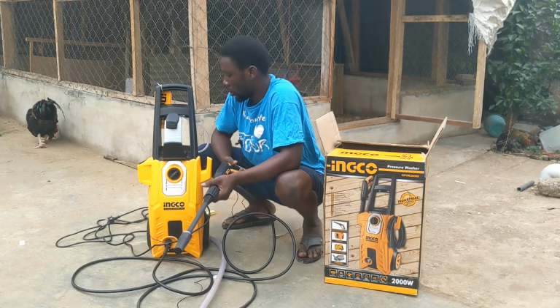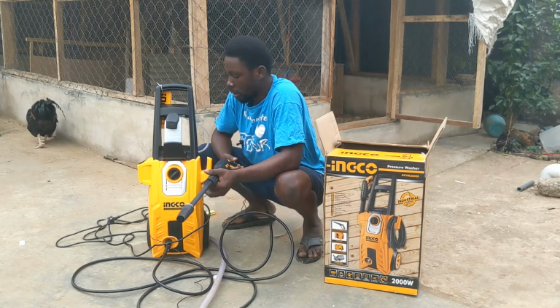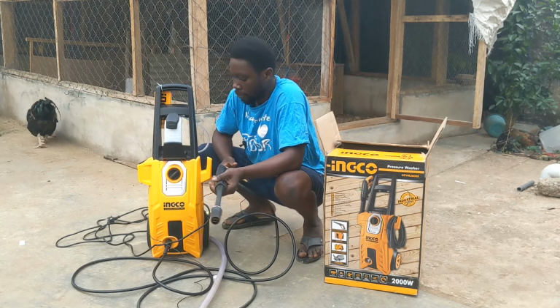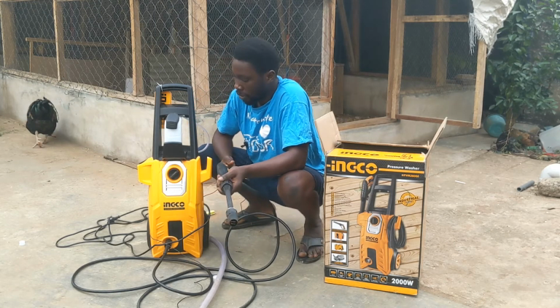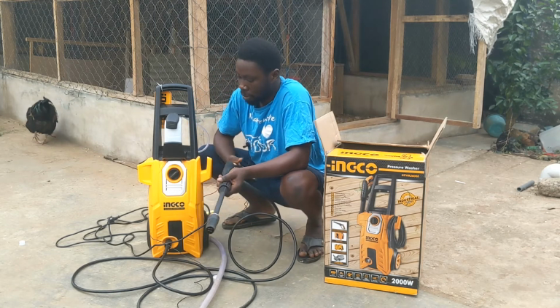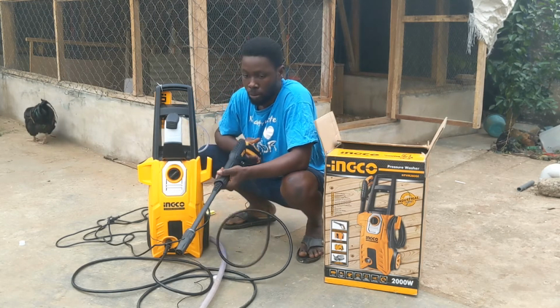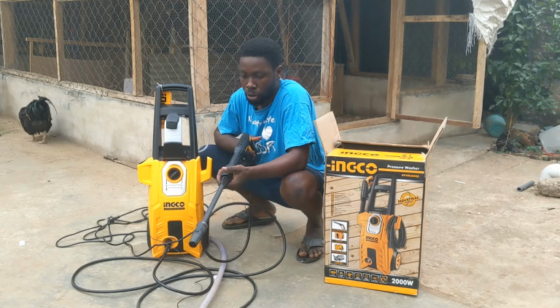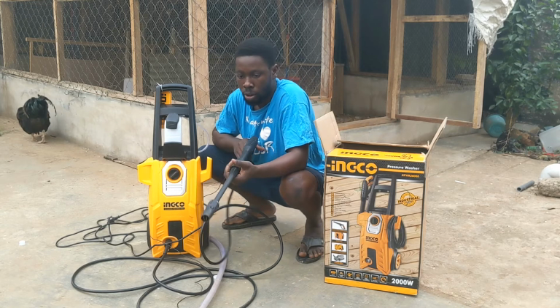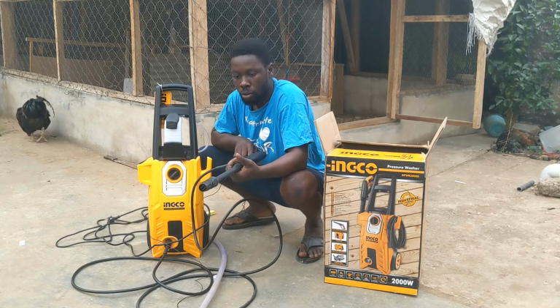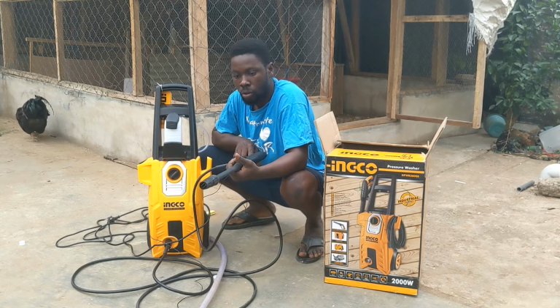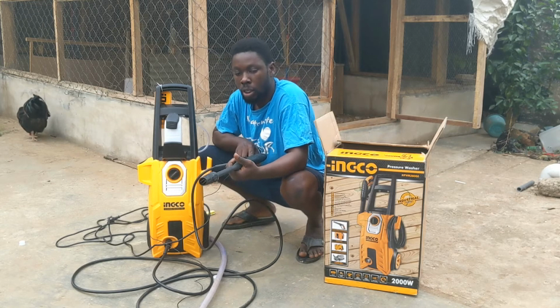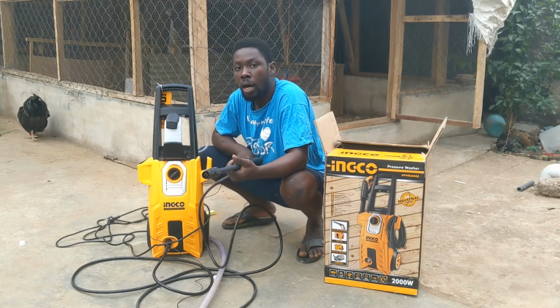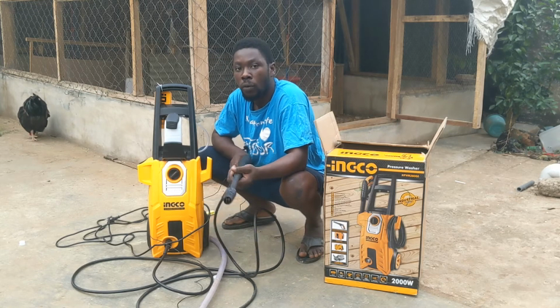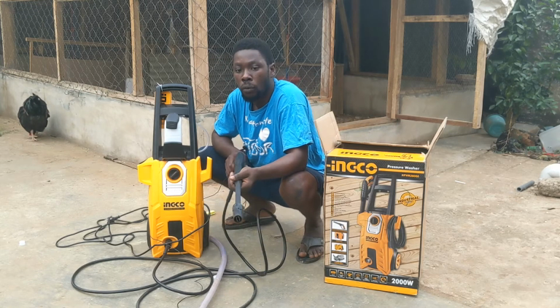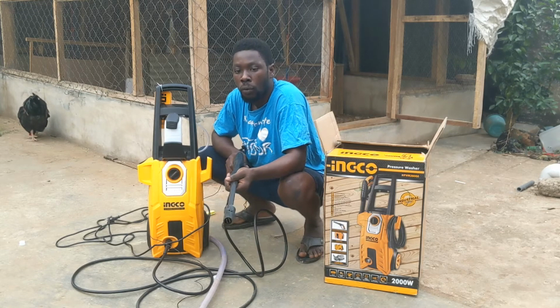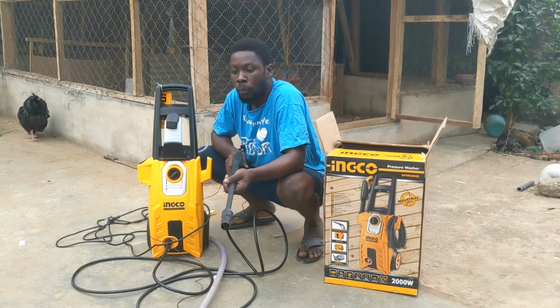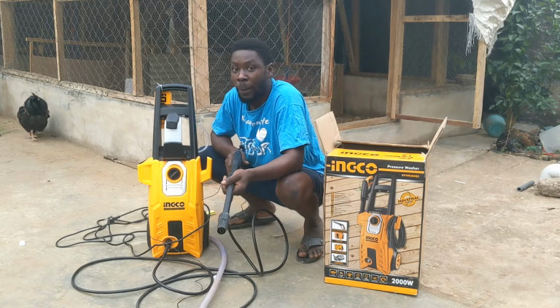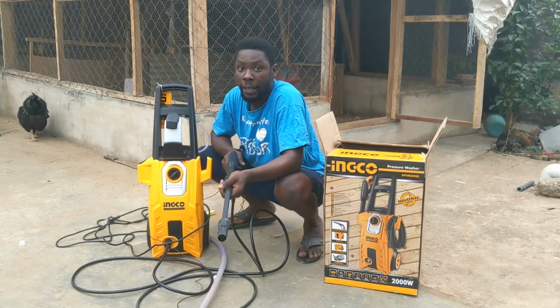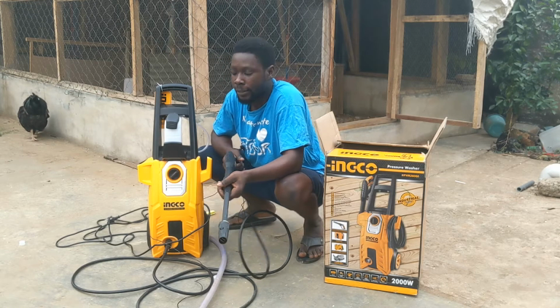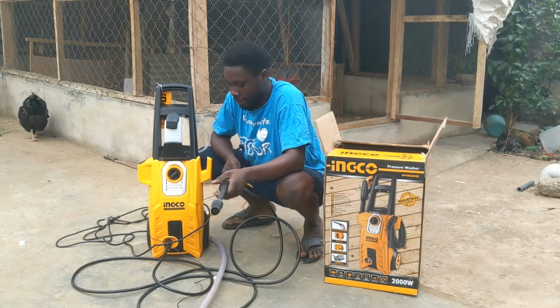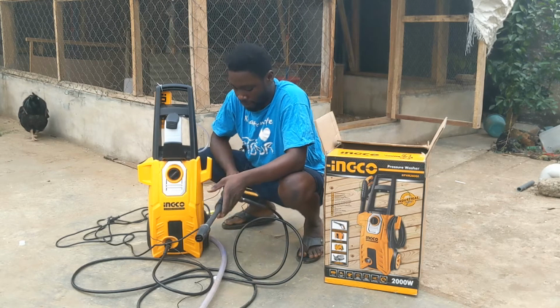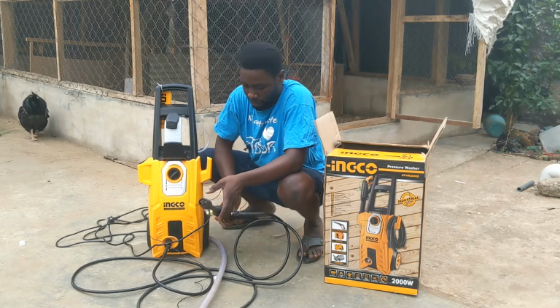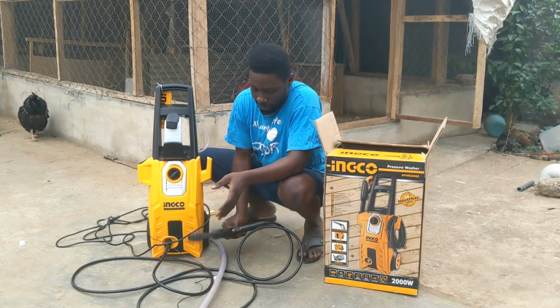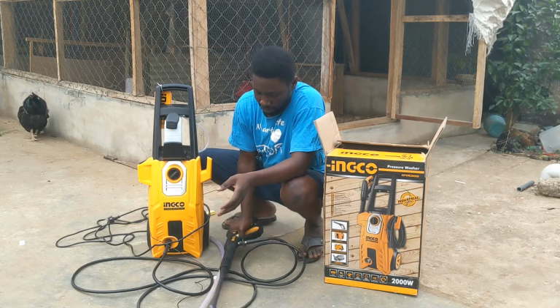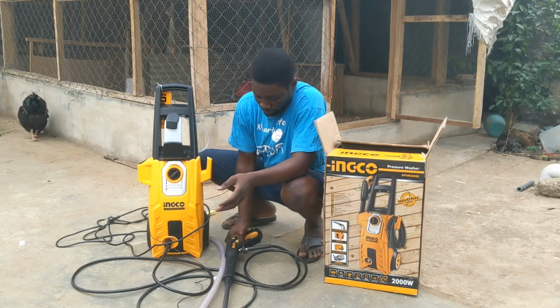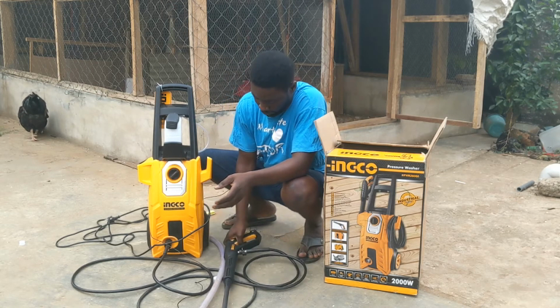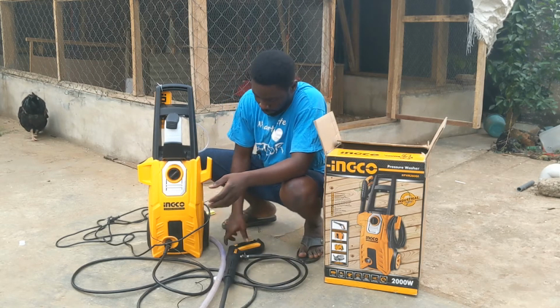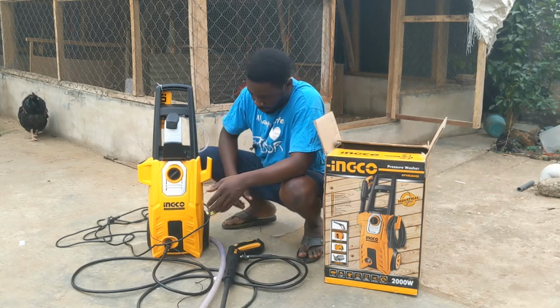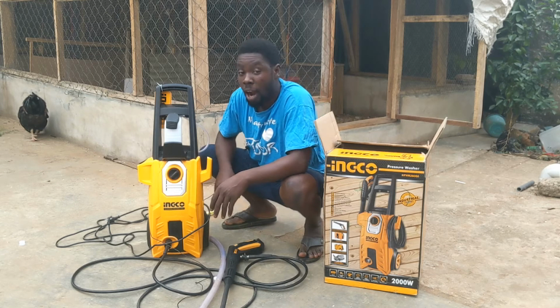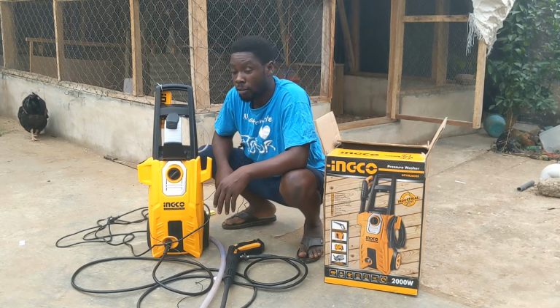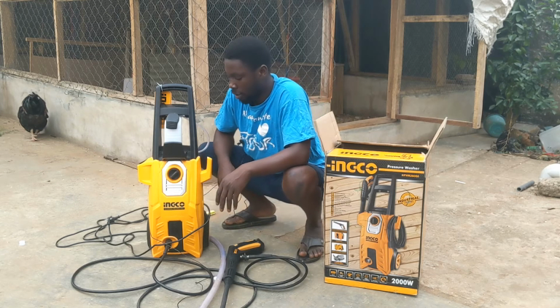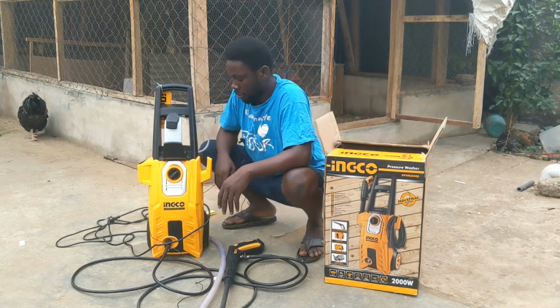We are left with testing the machine to see how good it is.